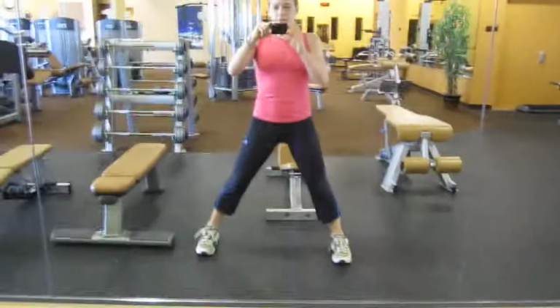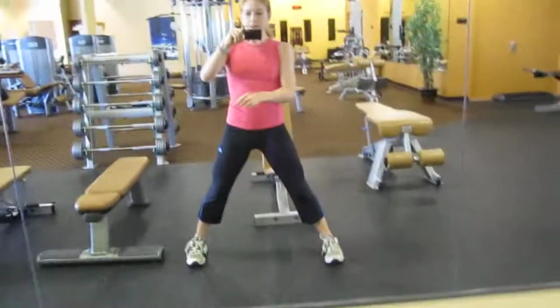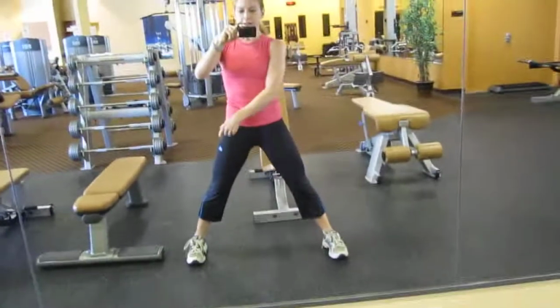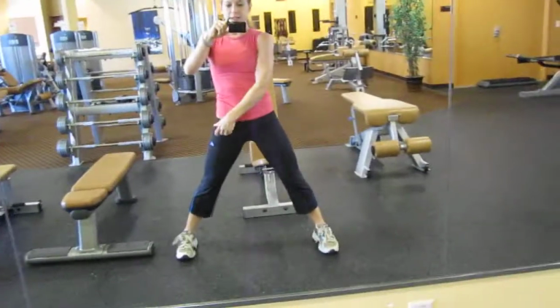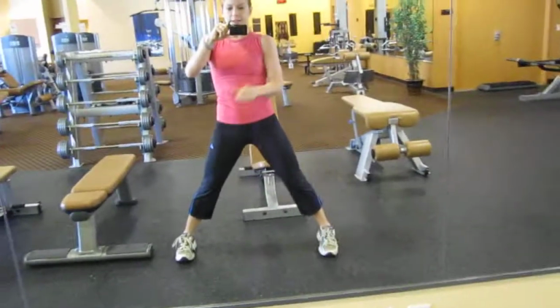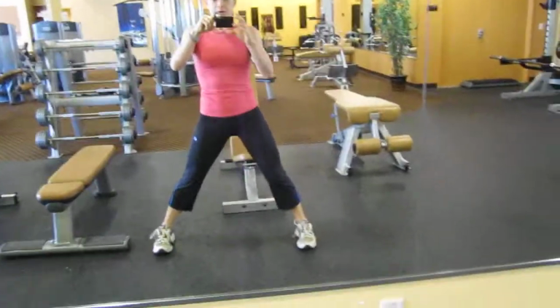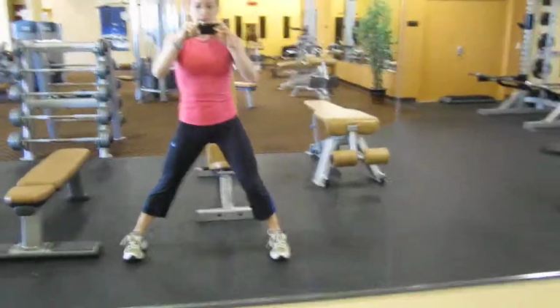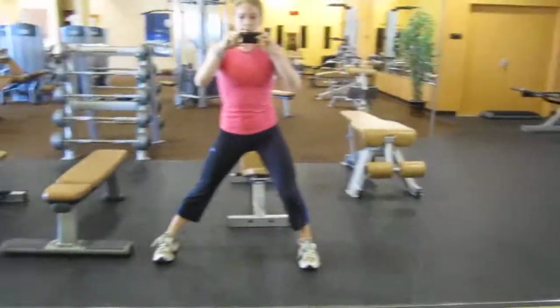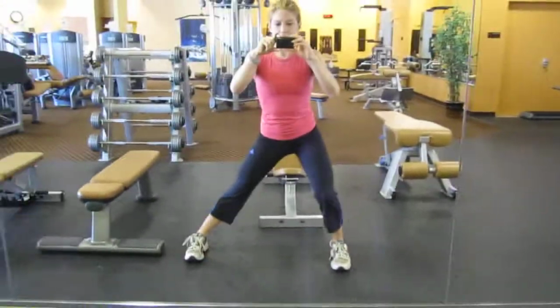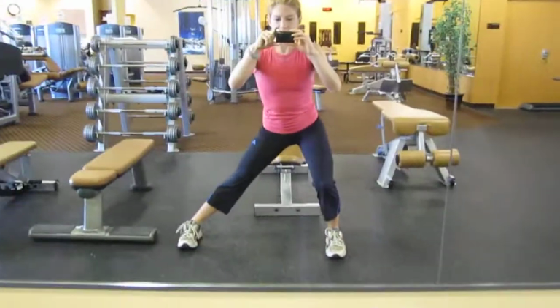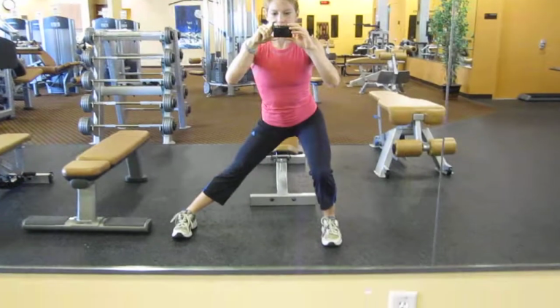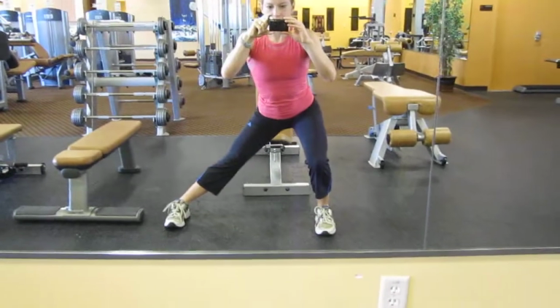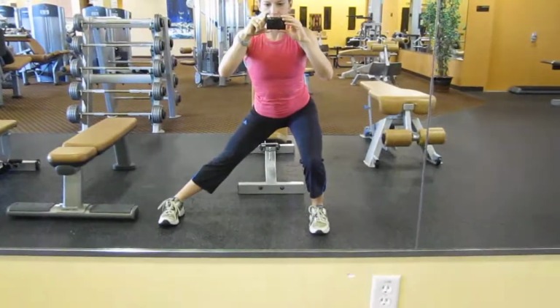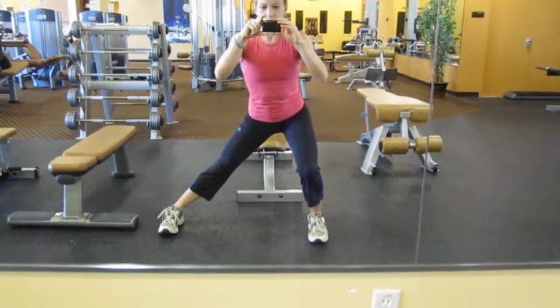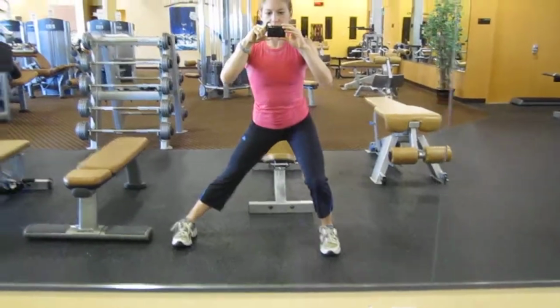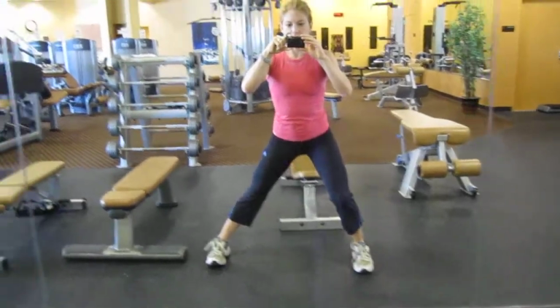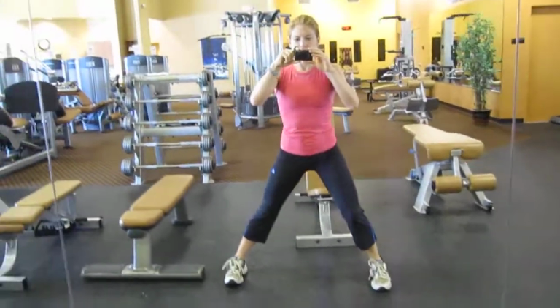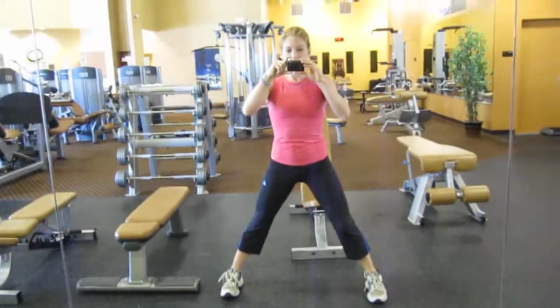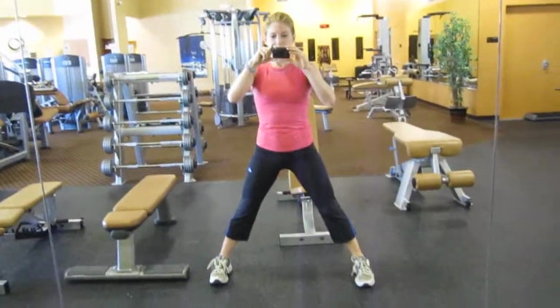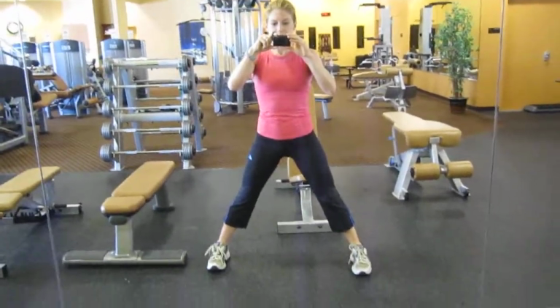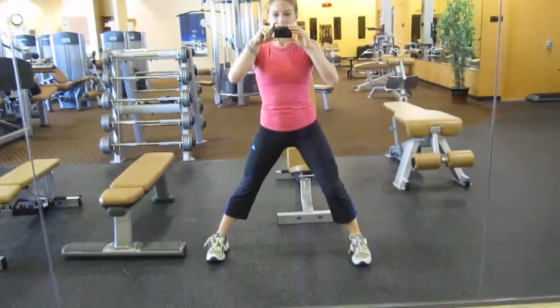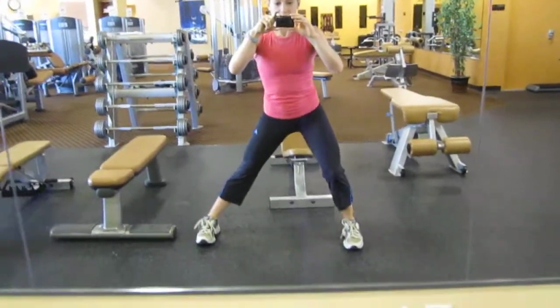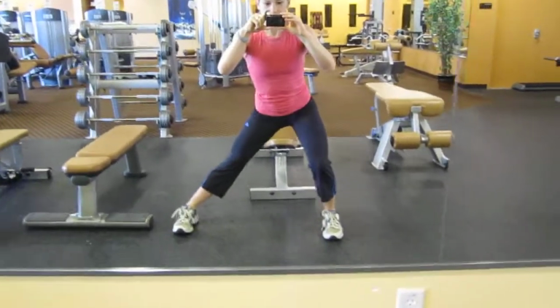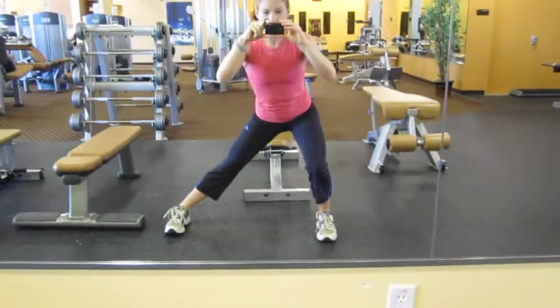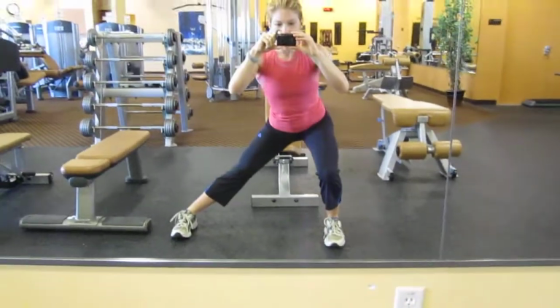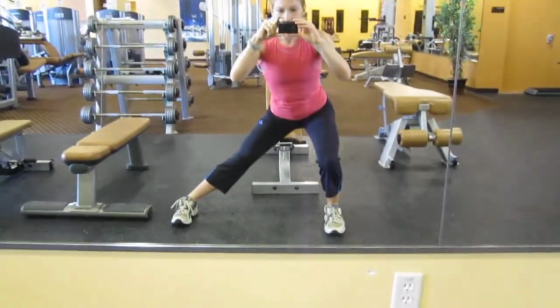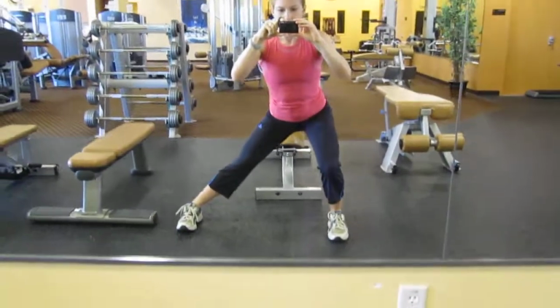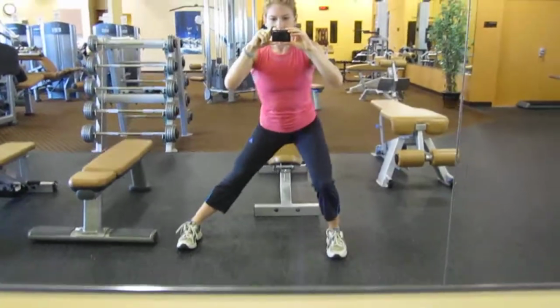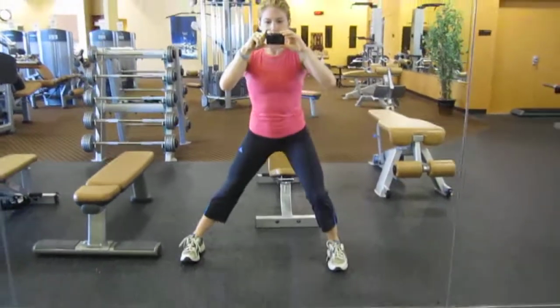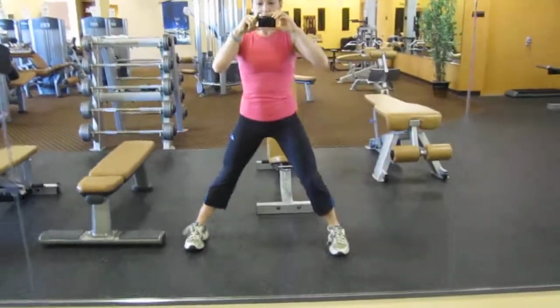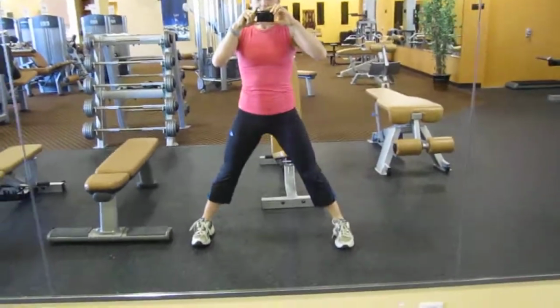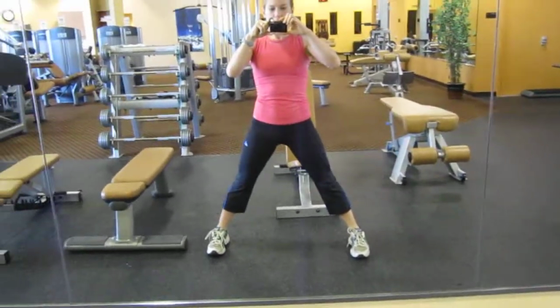This leg is staying perfectly straight — same motion, just showing it from different angles. Alright guys, go to it!